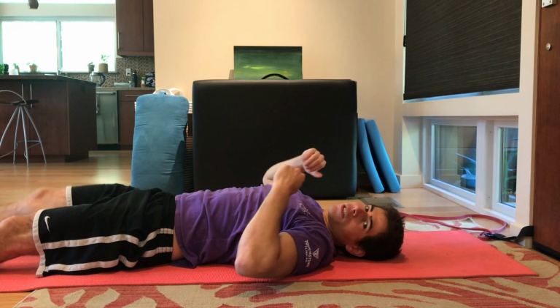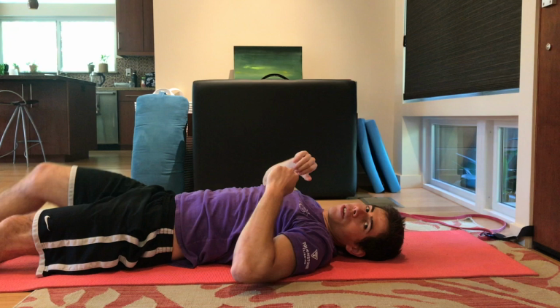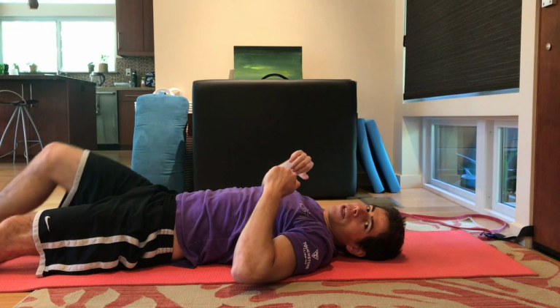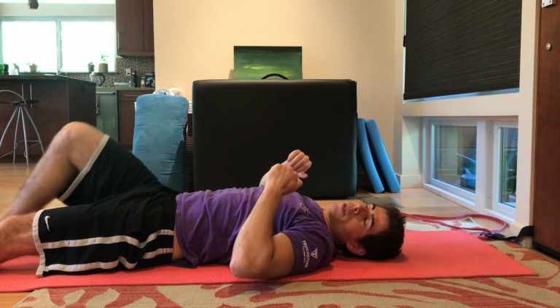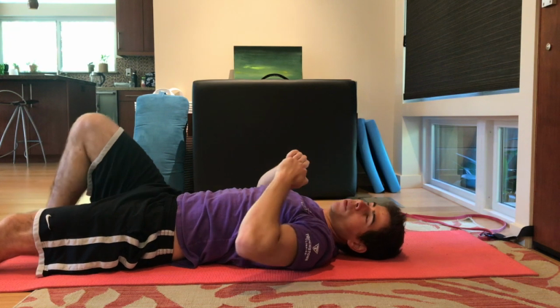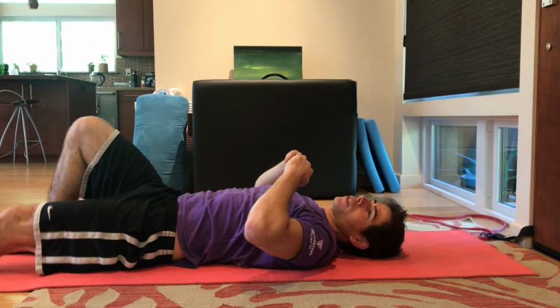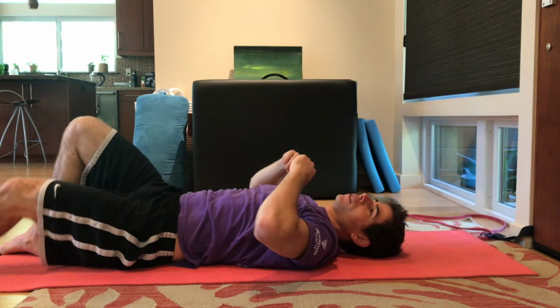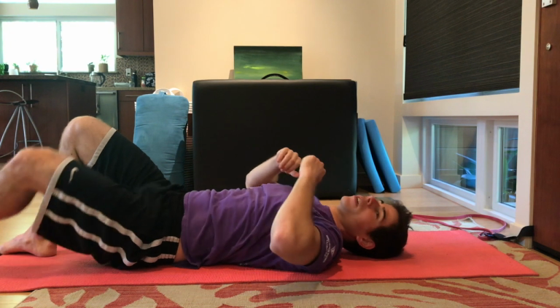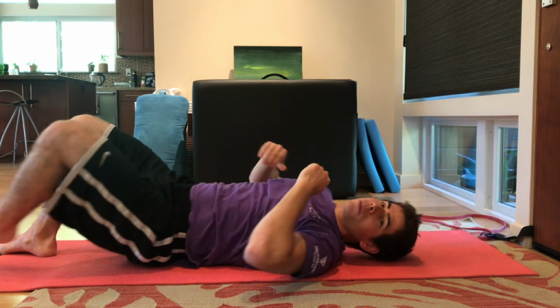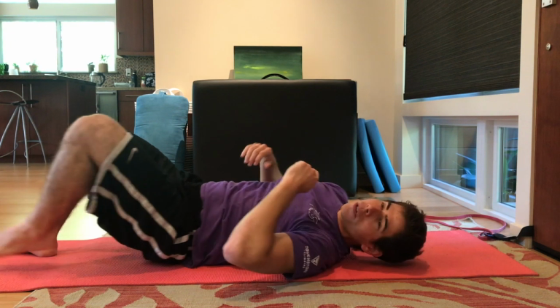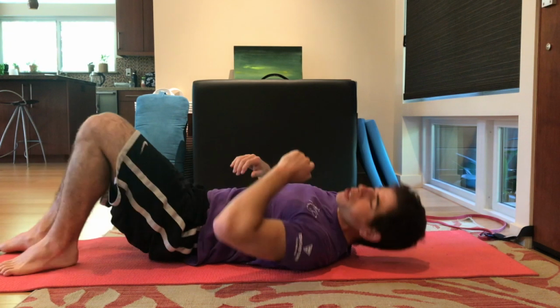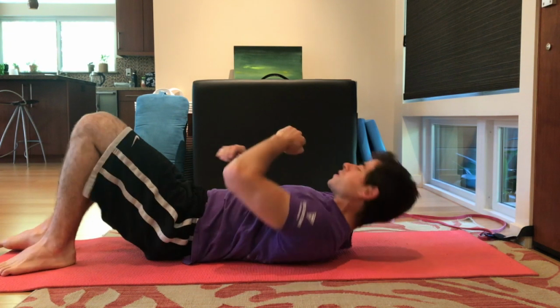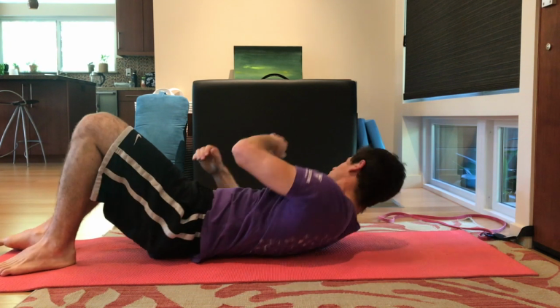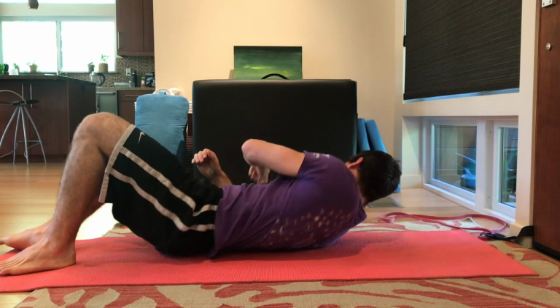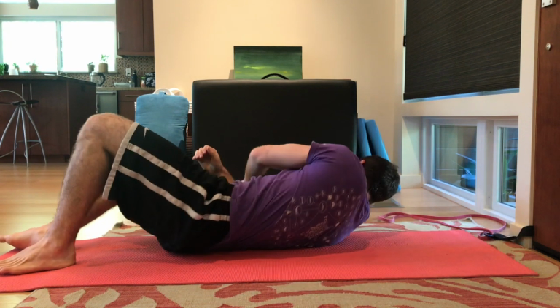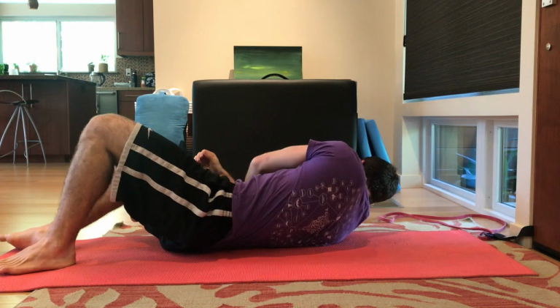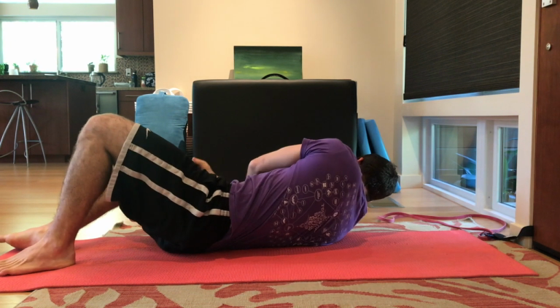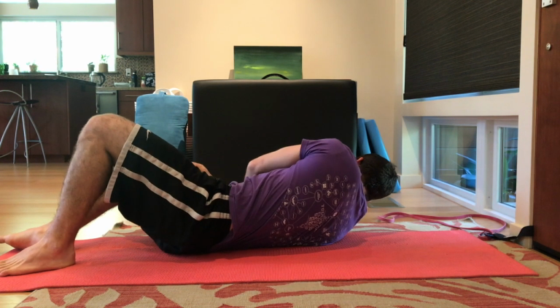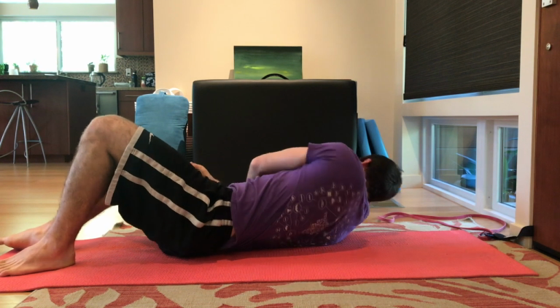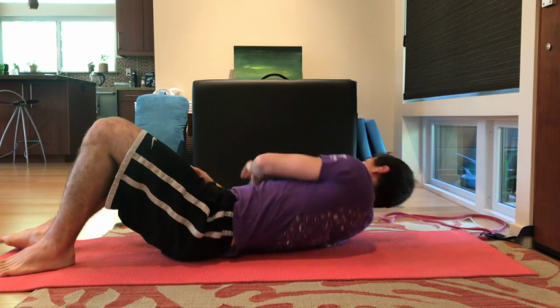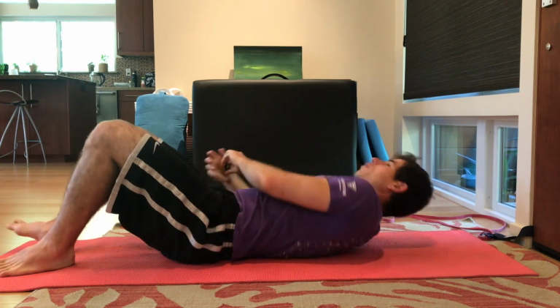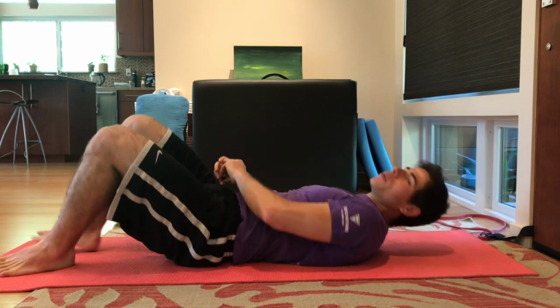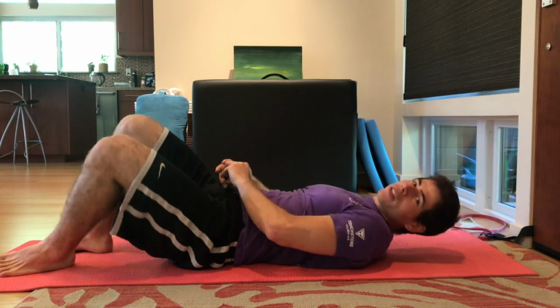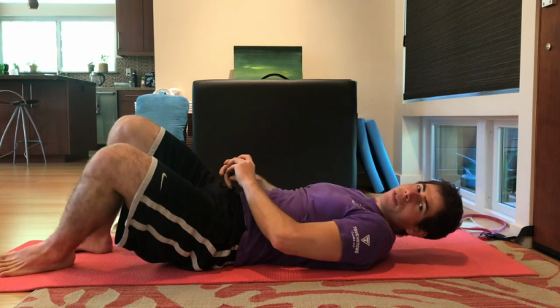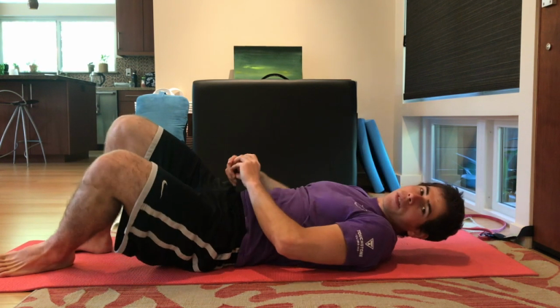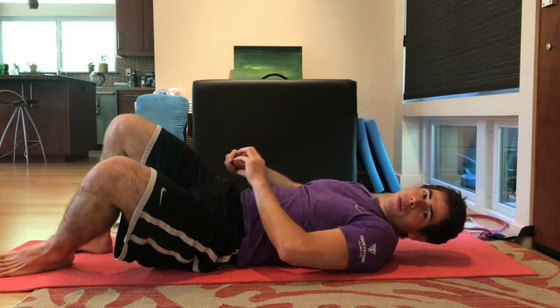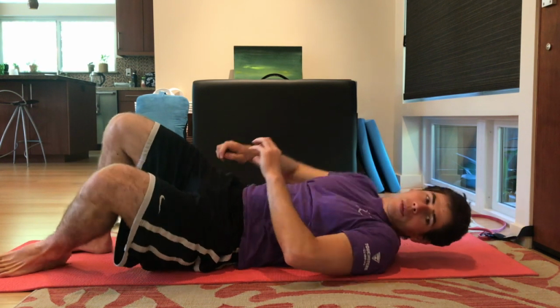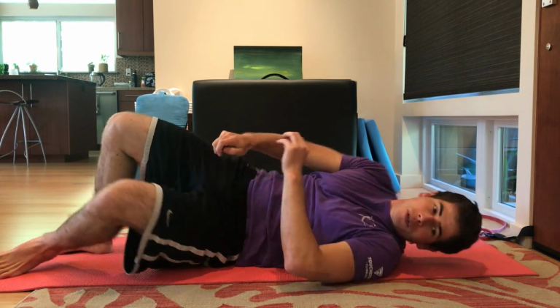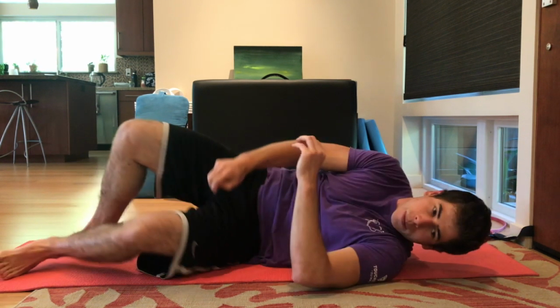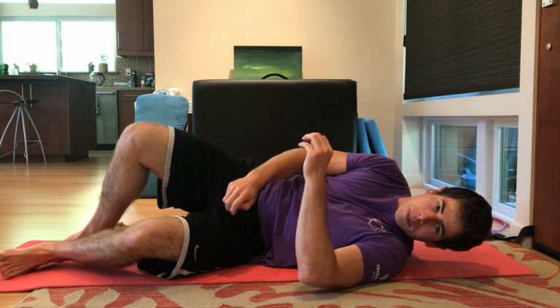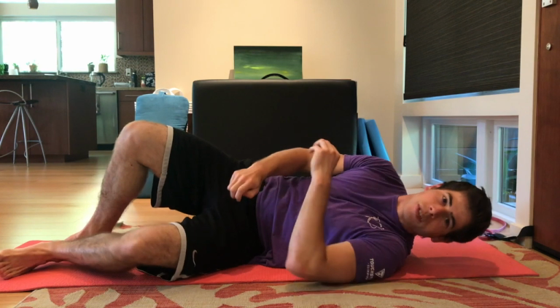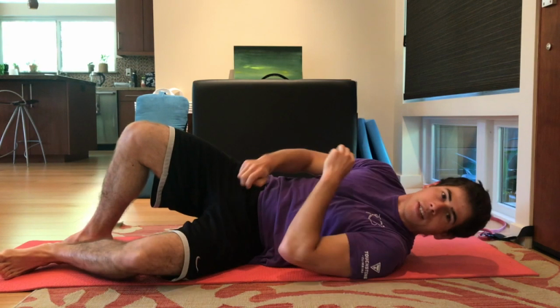So that's the curl up. Work the various progressions as you get stronger, and perform the activity for the prescribed reps and sets.